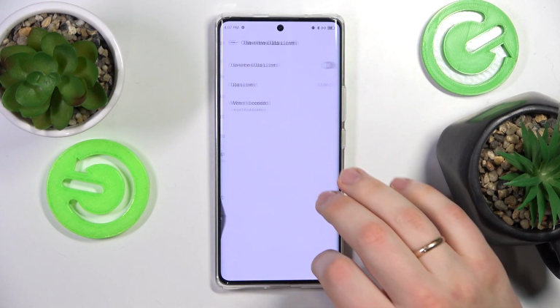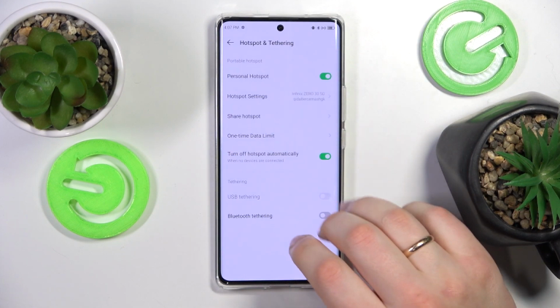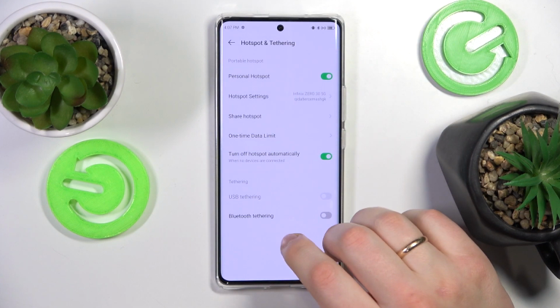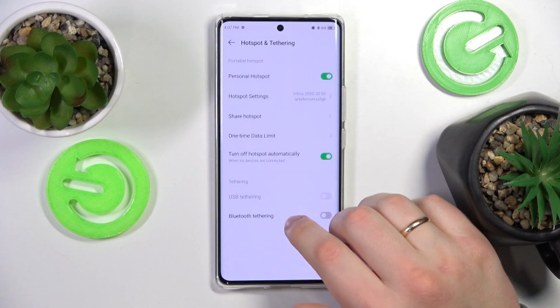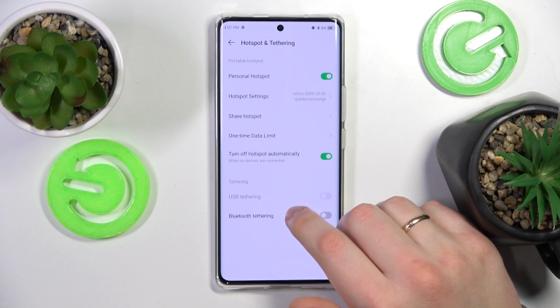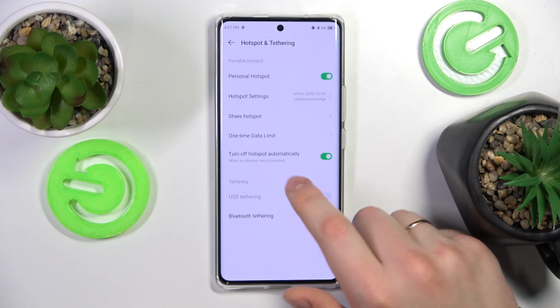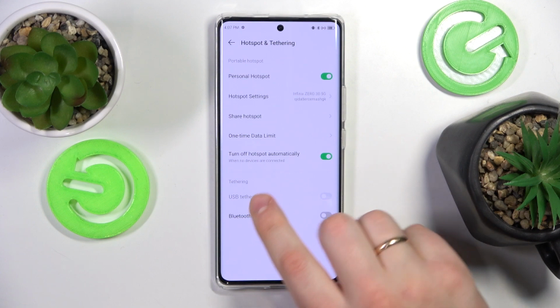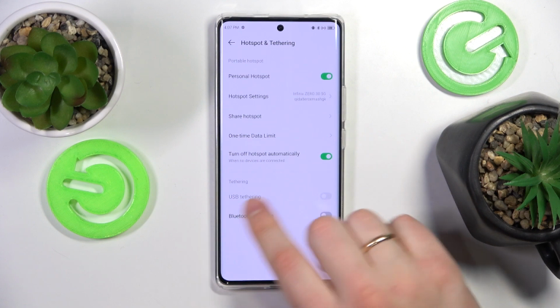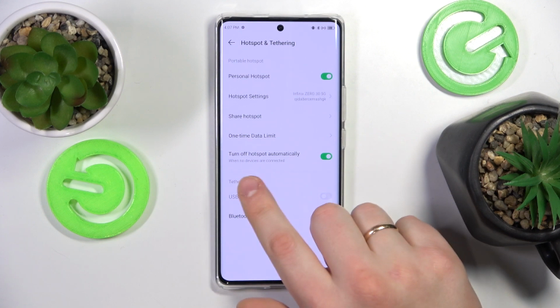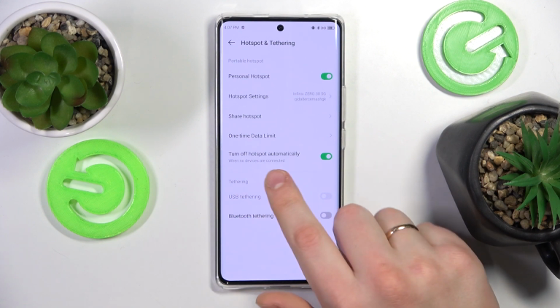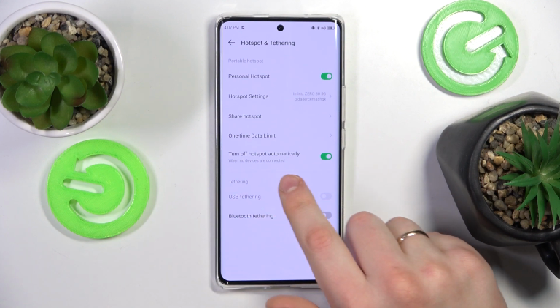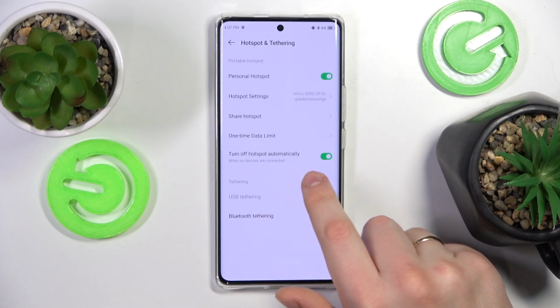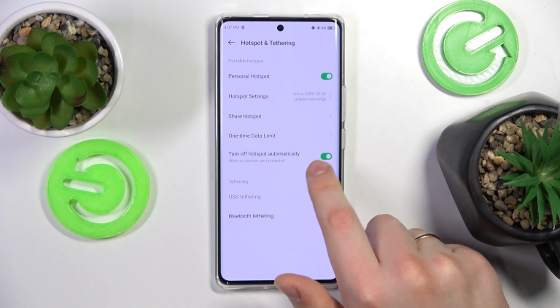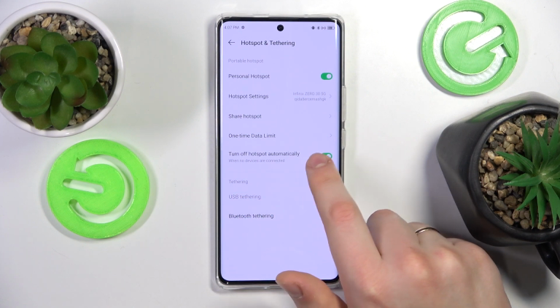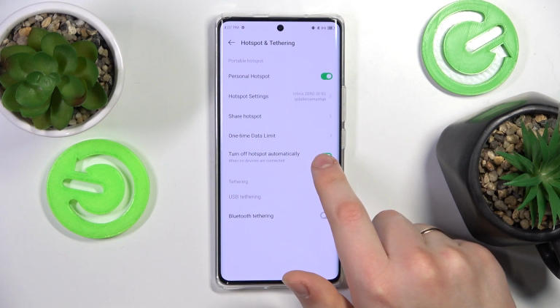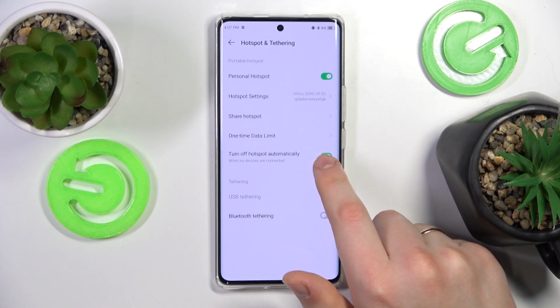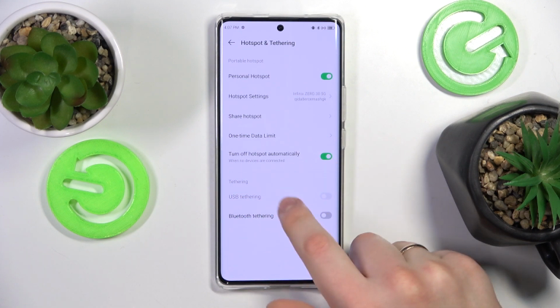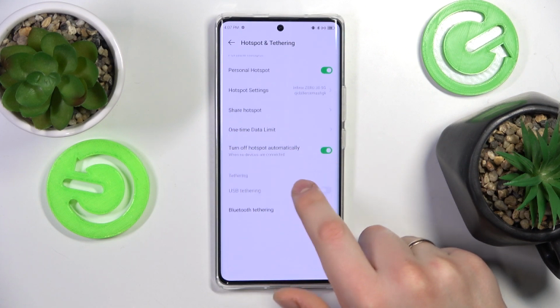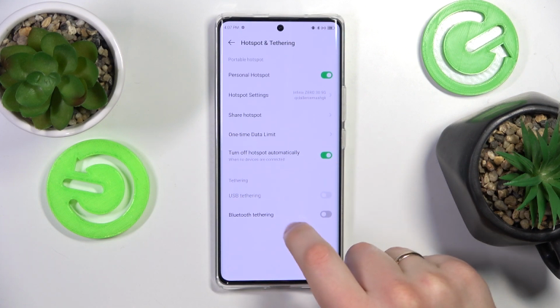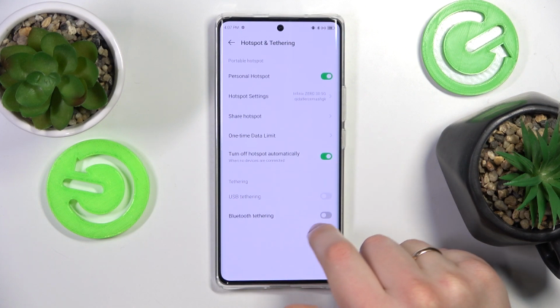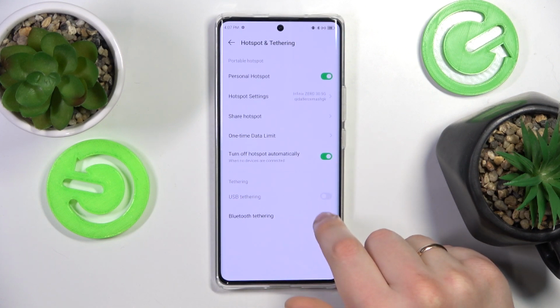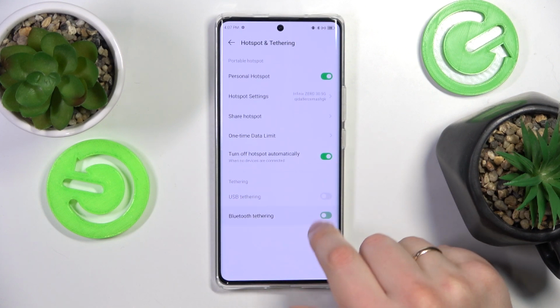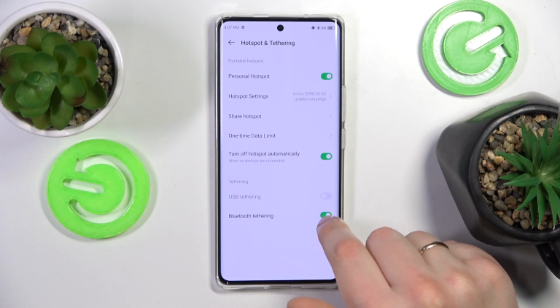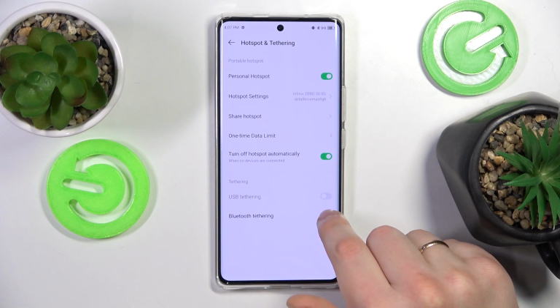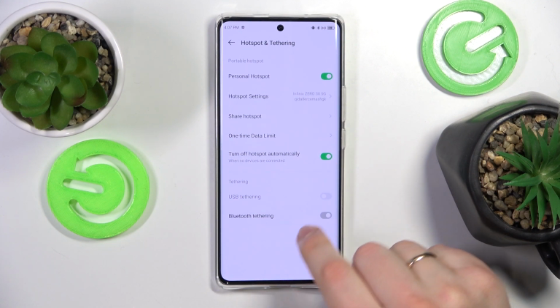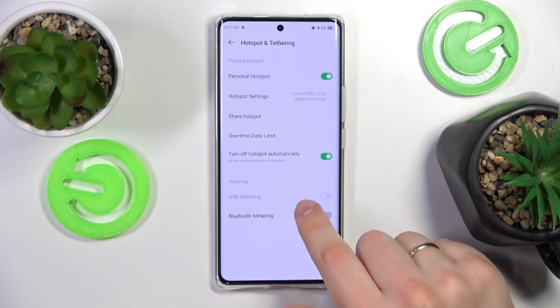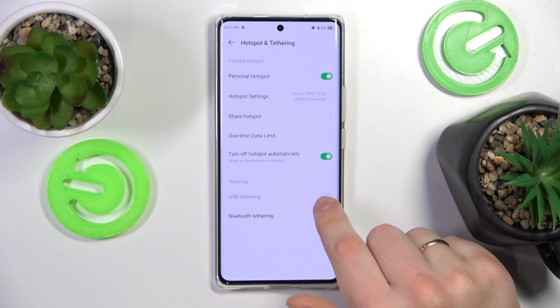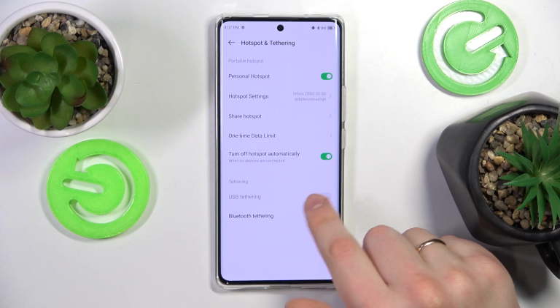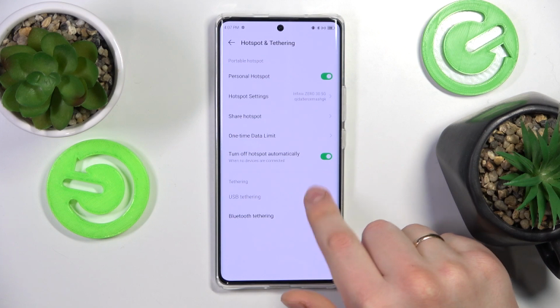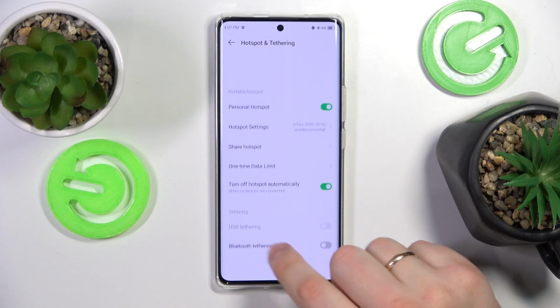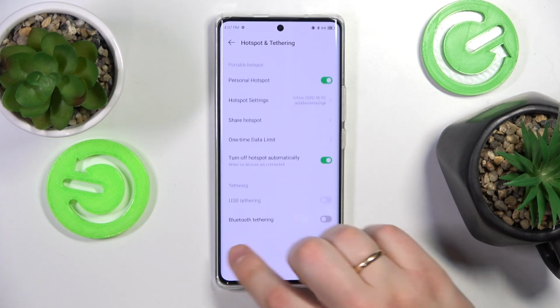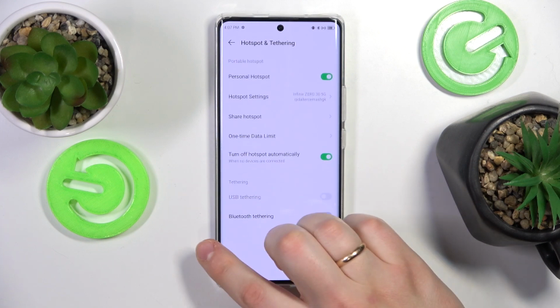You also have the turn off hotspot automatically option and the Bluetooth and USB tethering options as well.